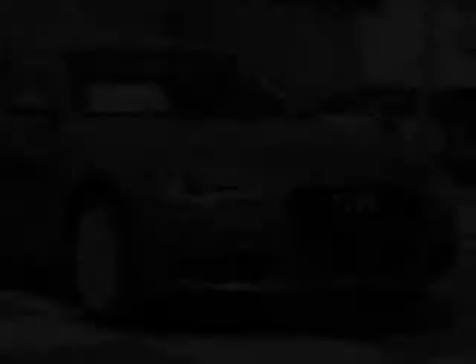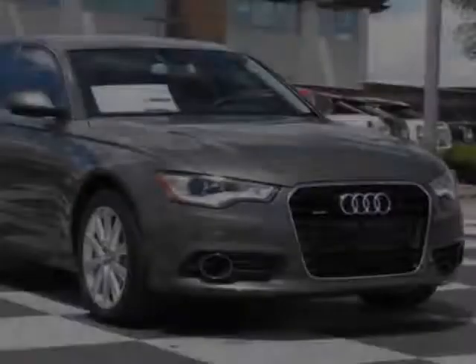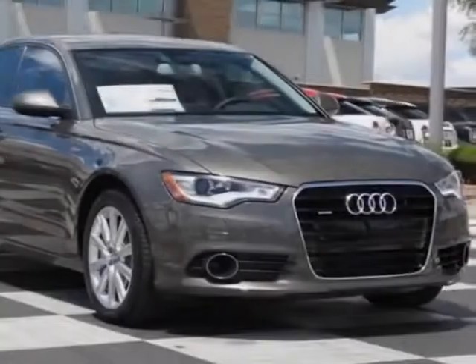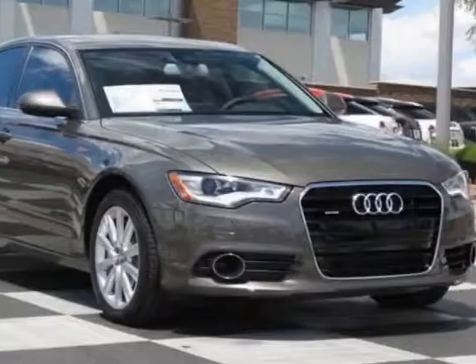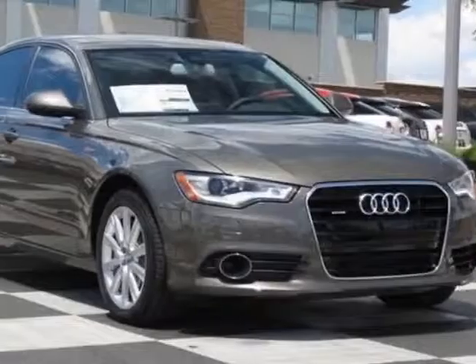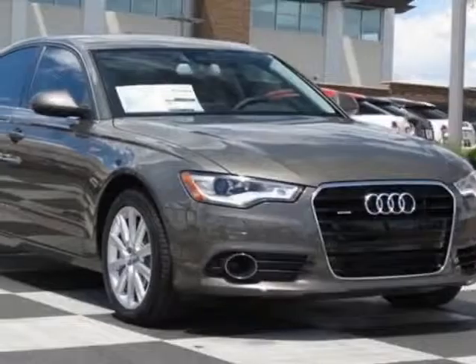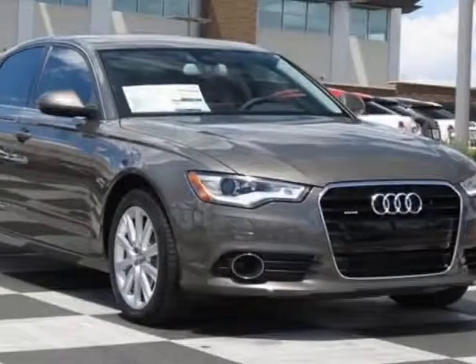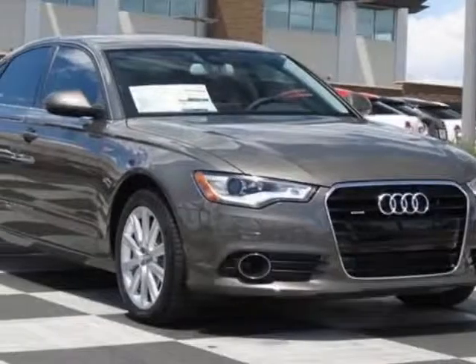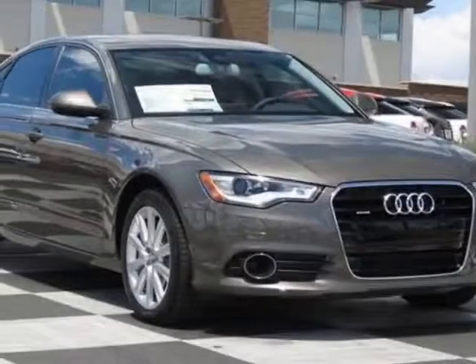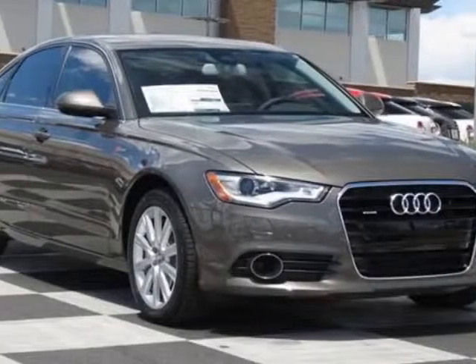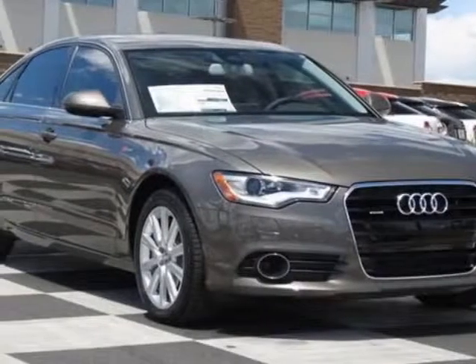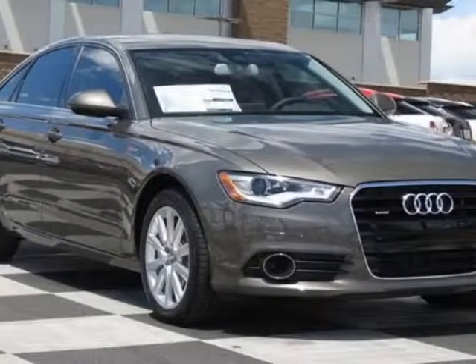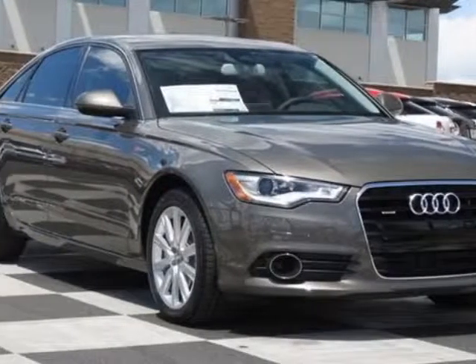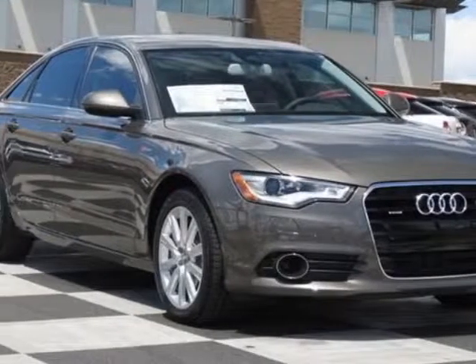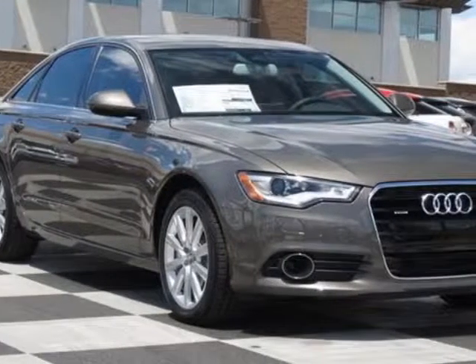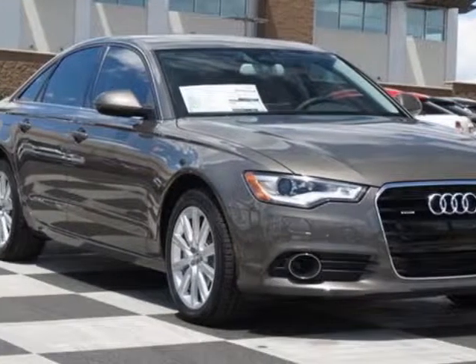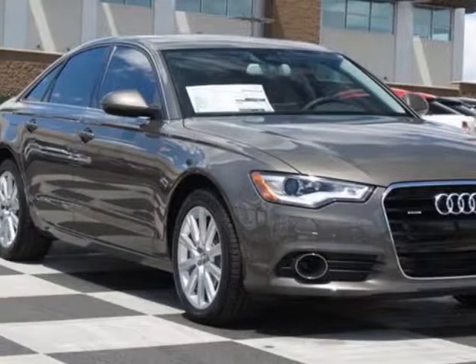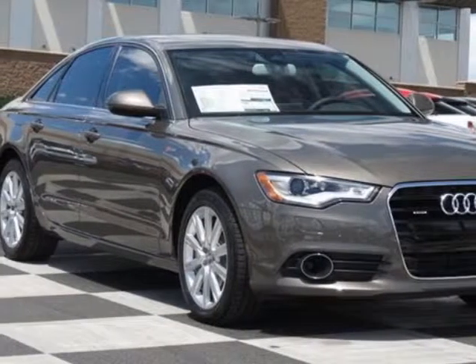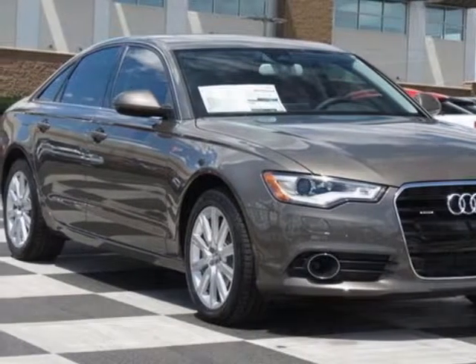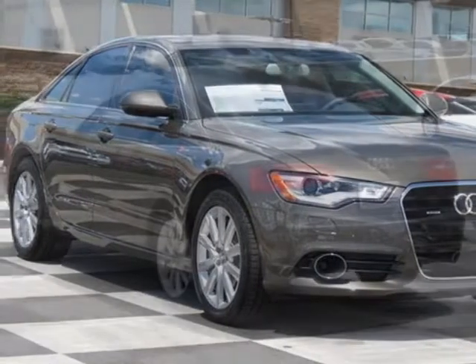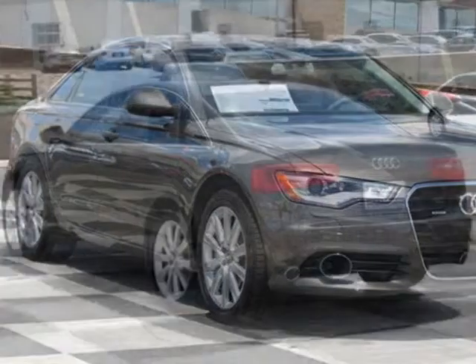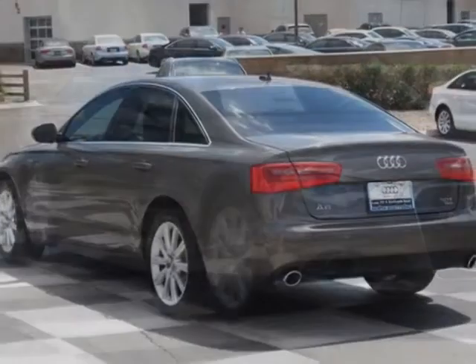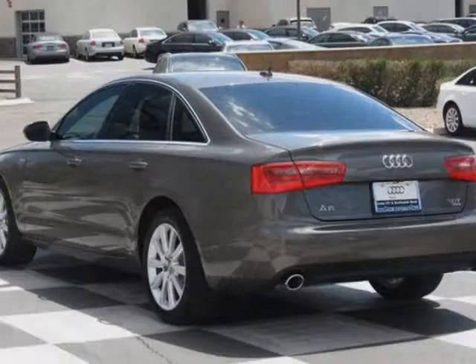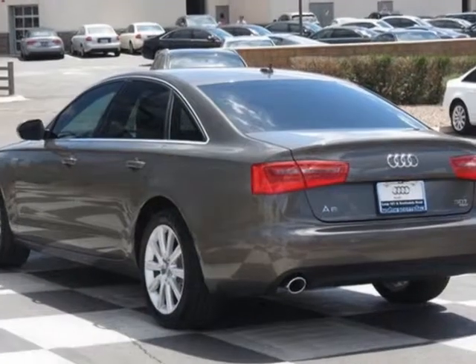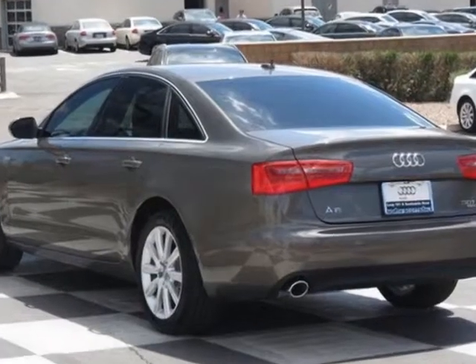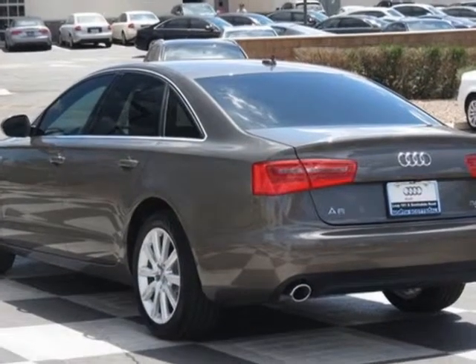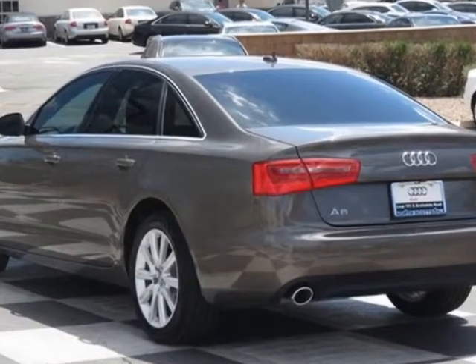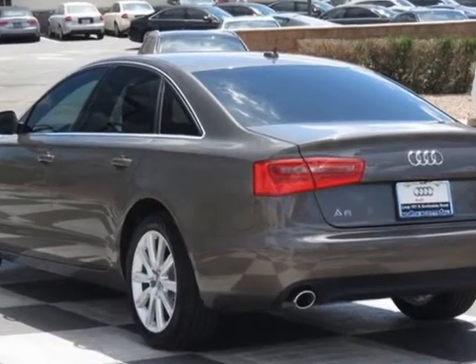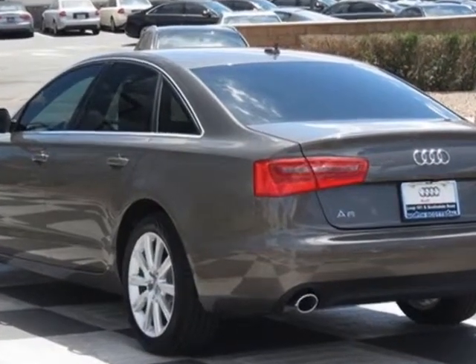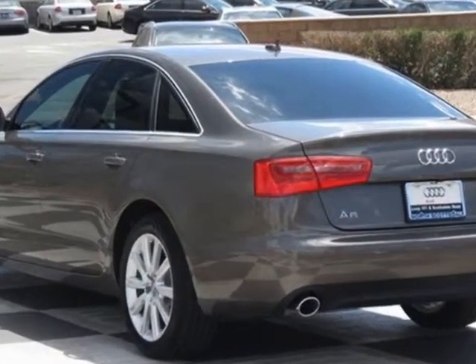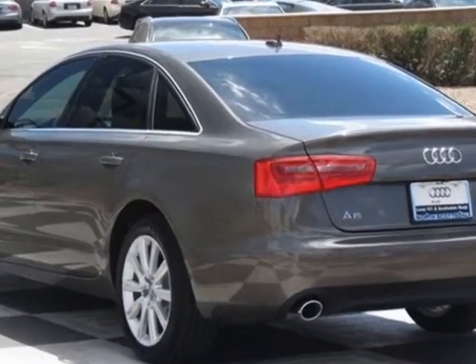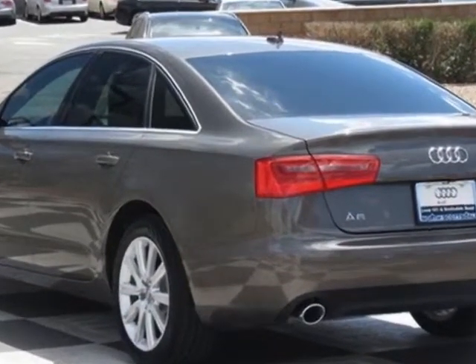Check out this new 2013 Audi A6. For your protection, this vehicle has a full factory warranty.